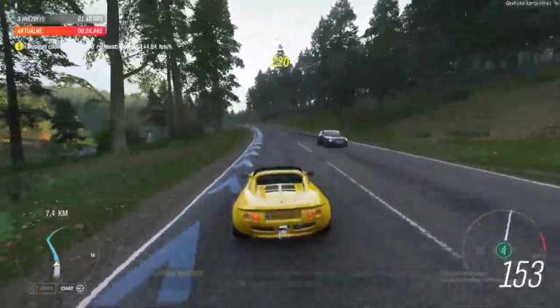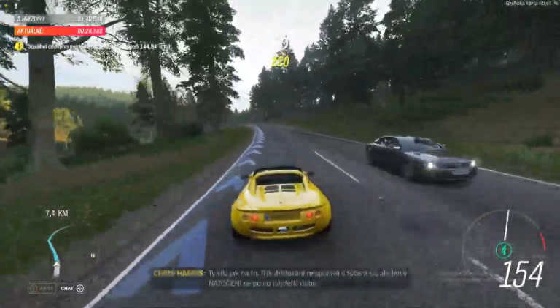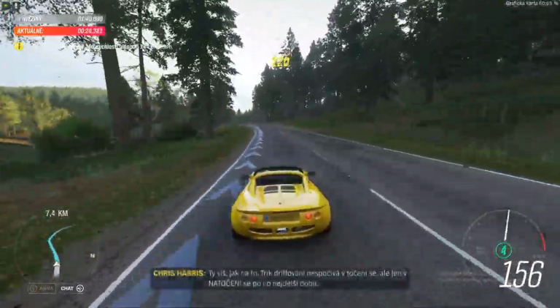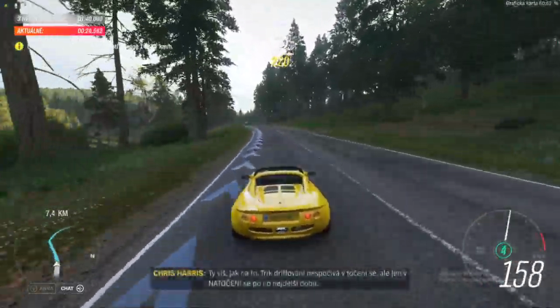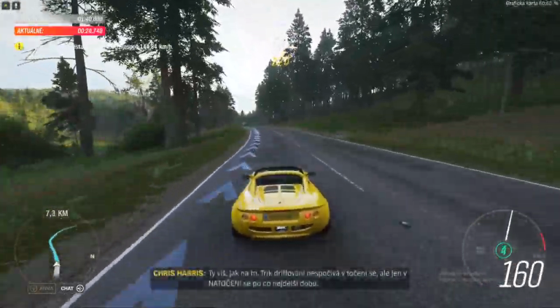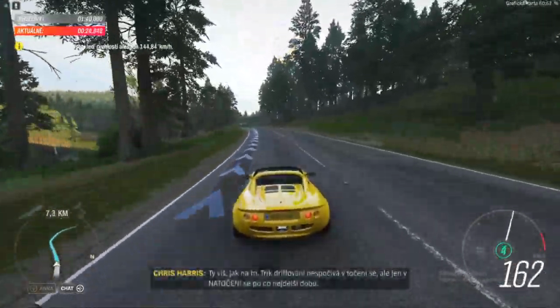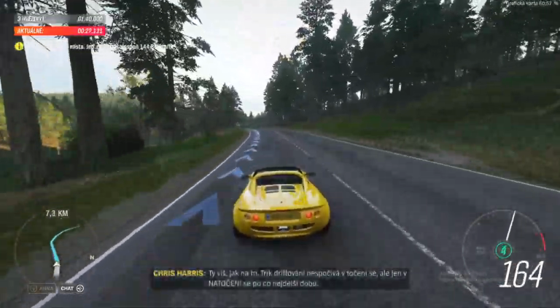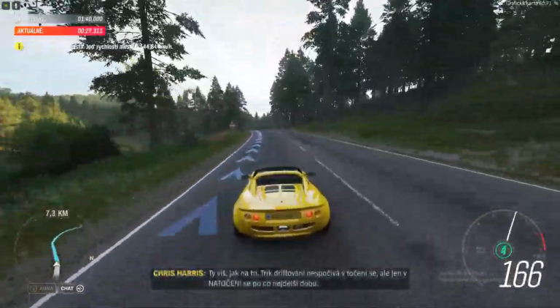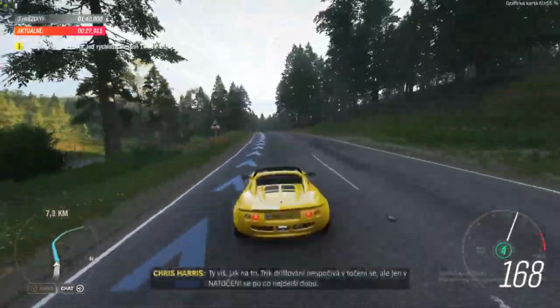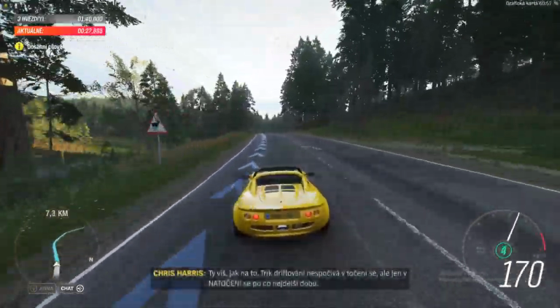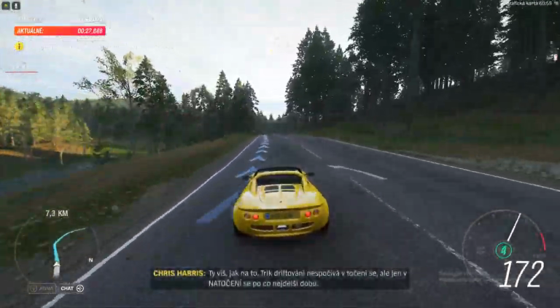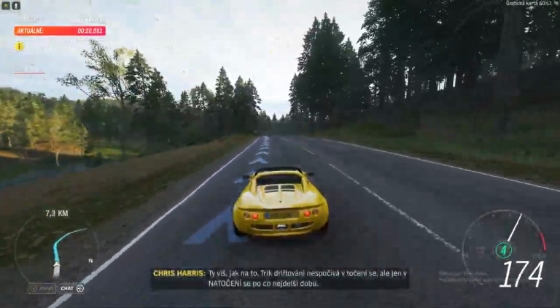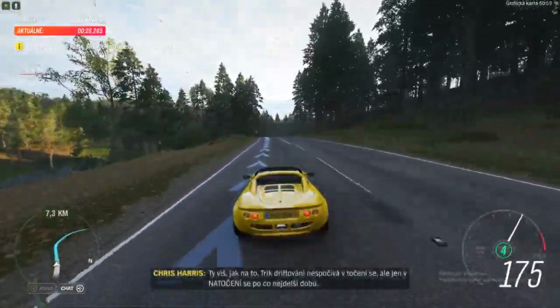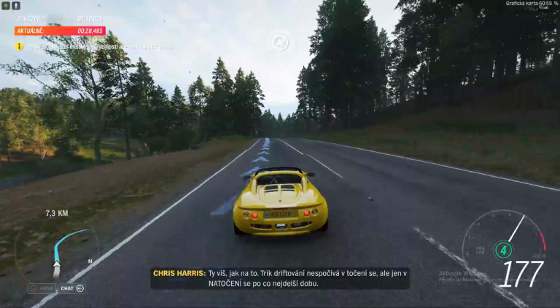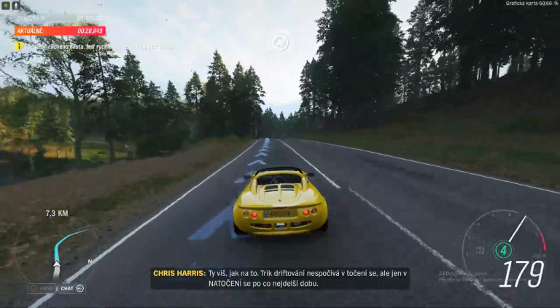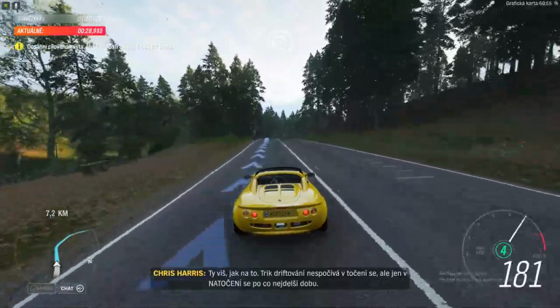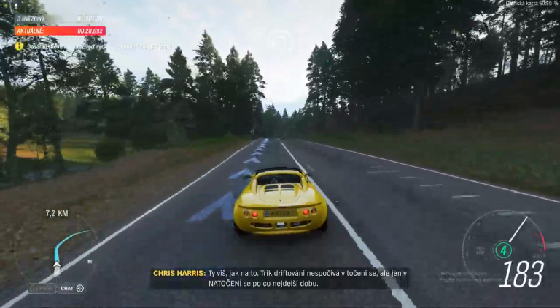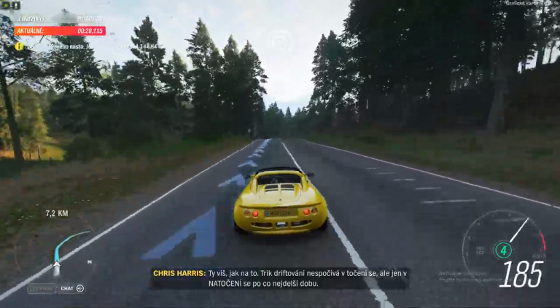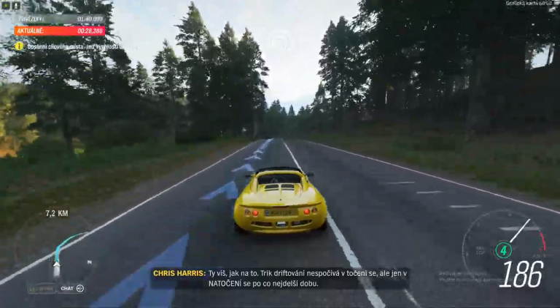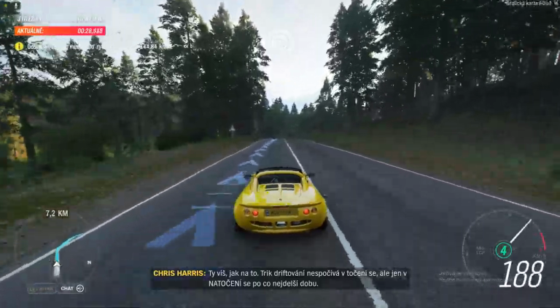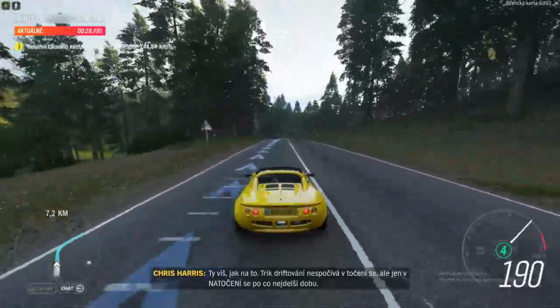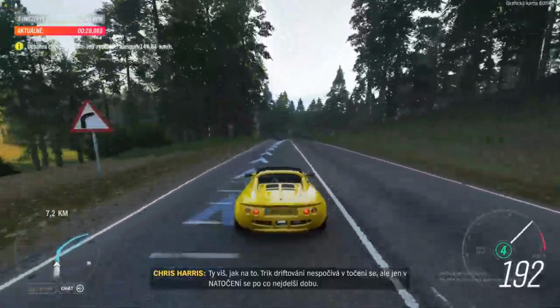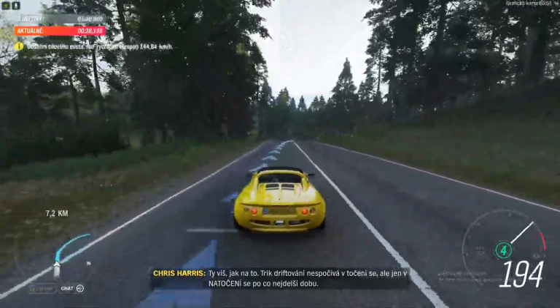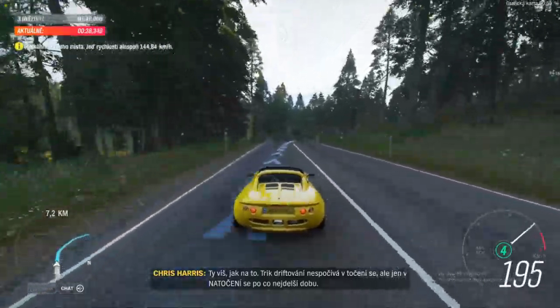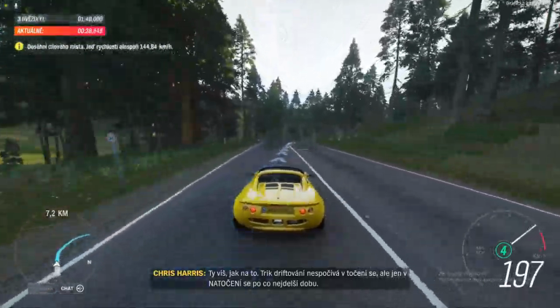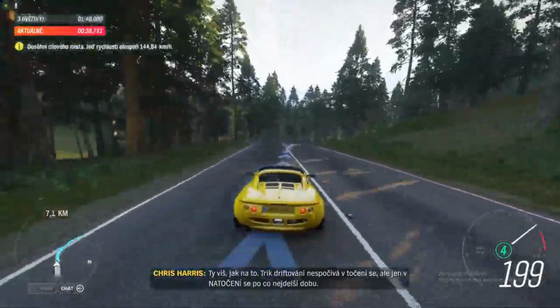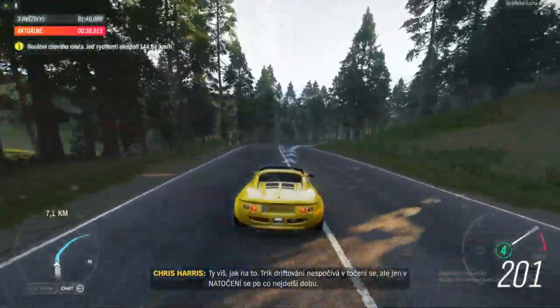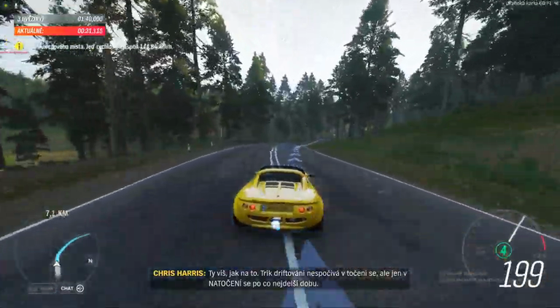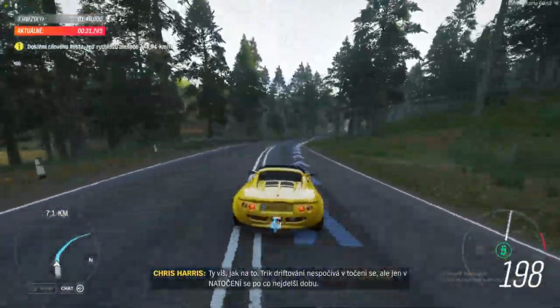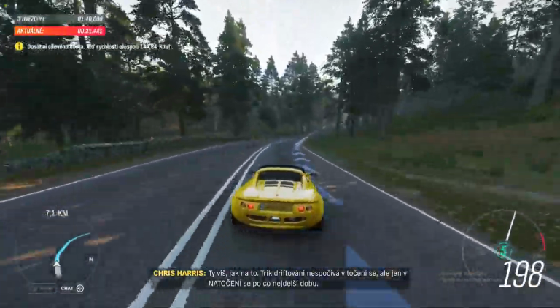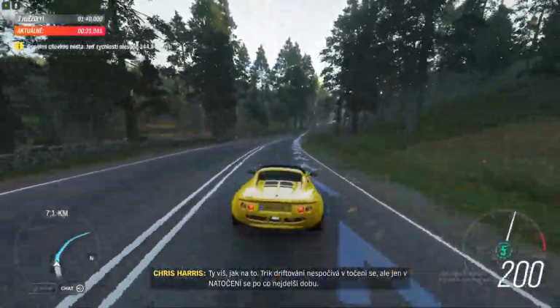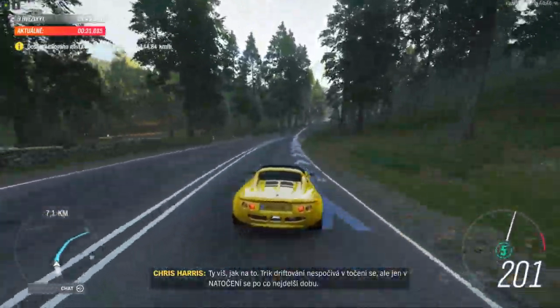The trick with drifting is to not actually spin, but to almost spin for as long as possible.